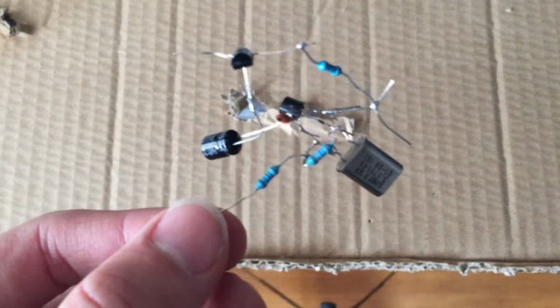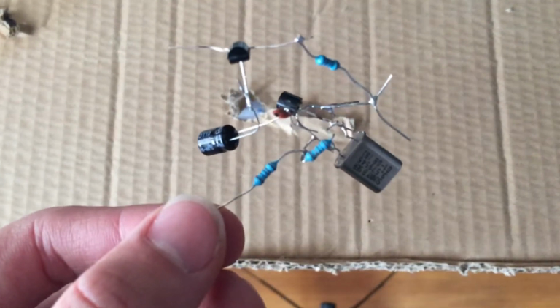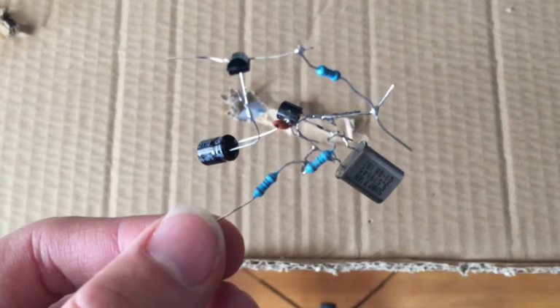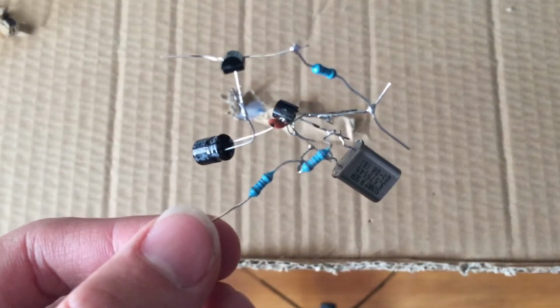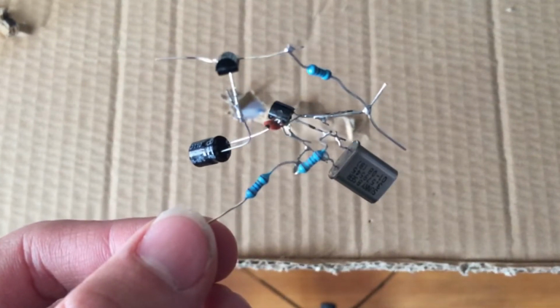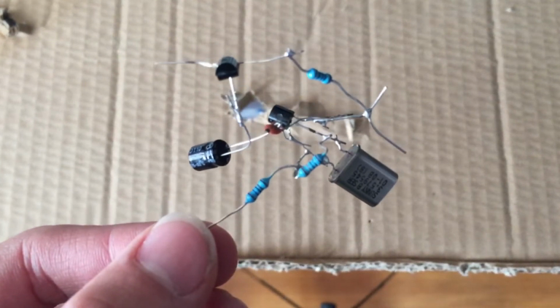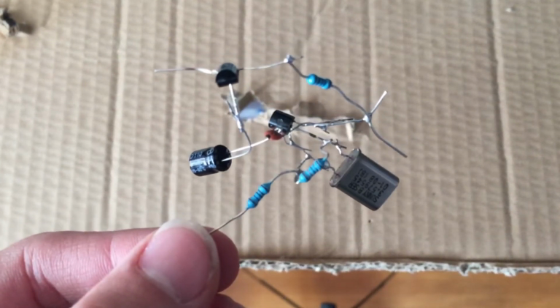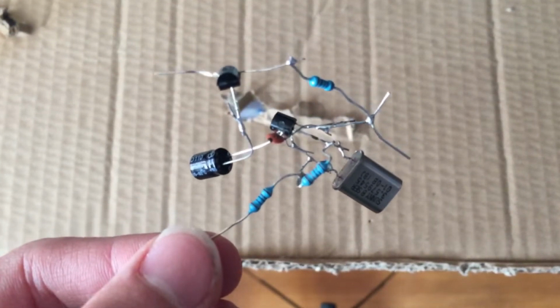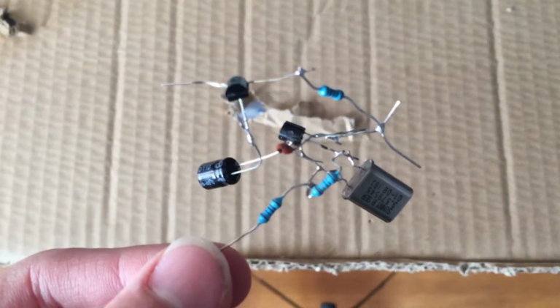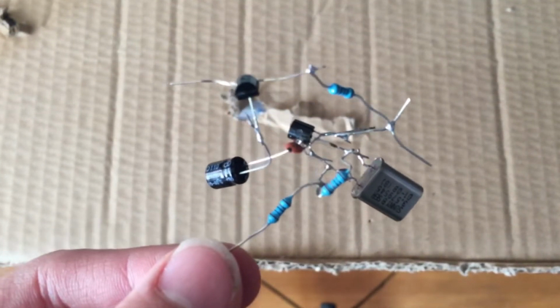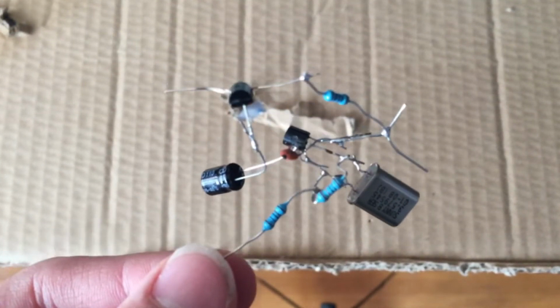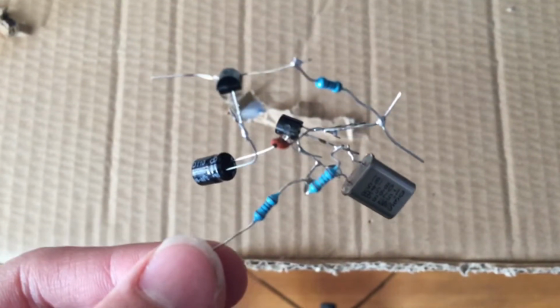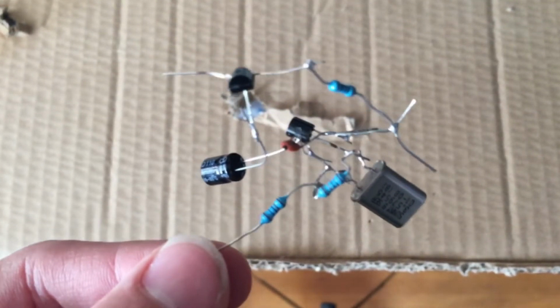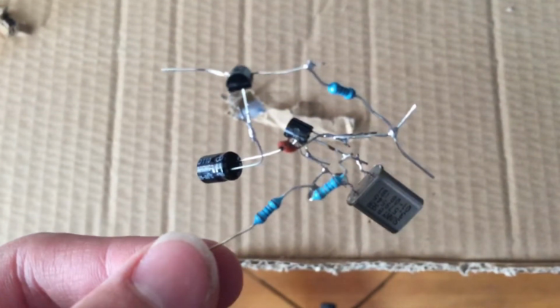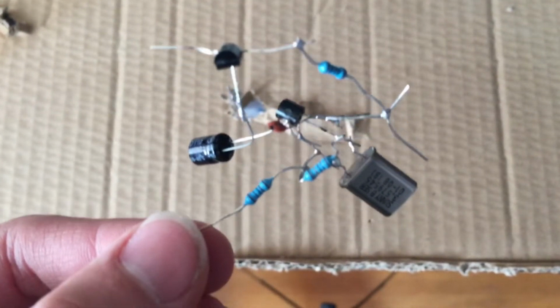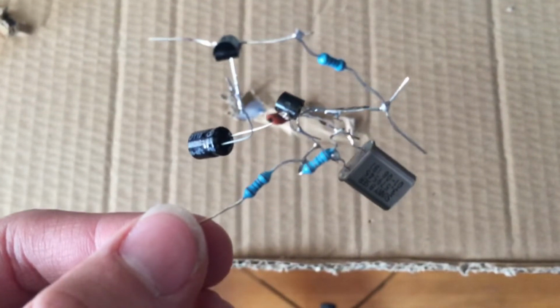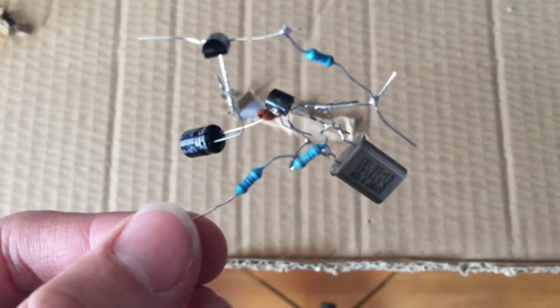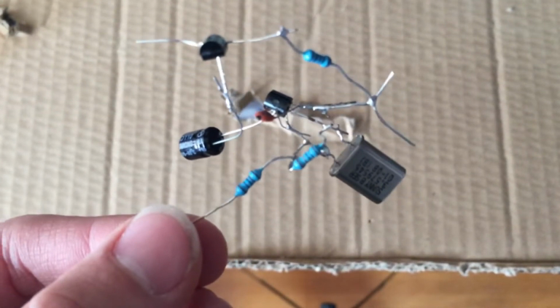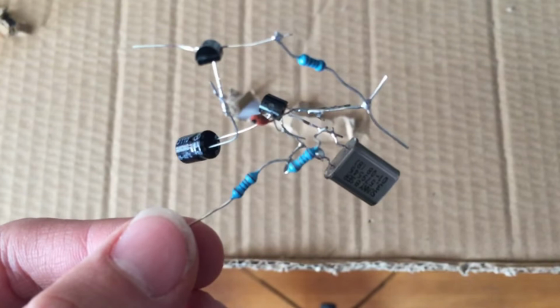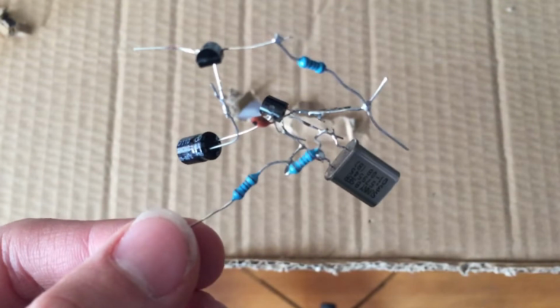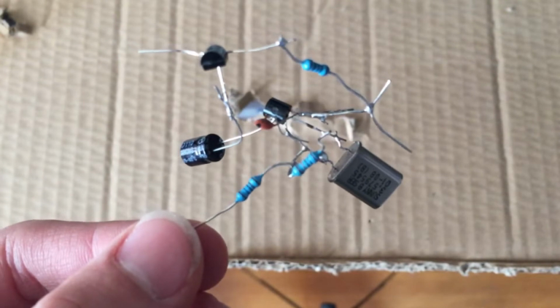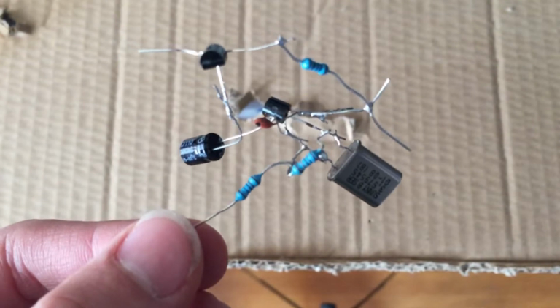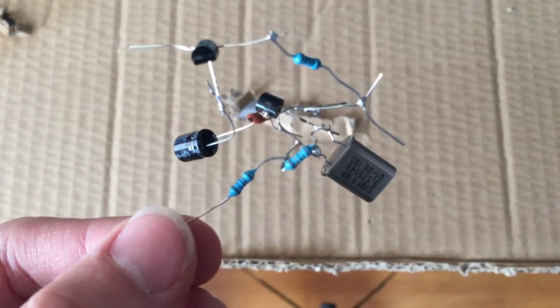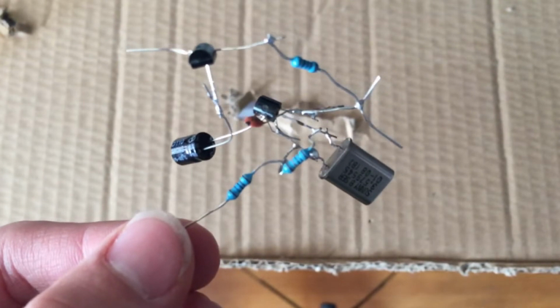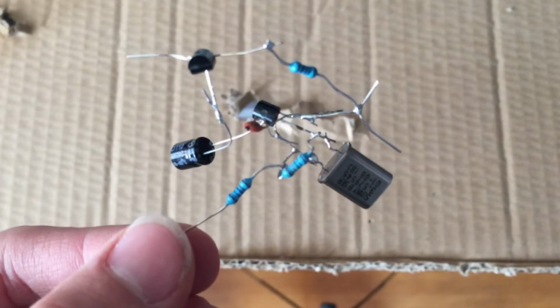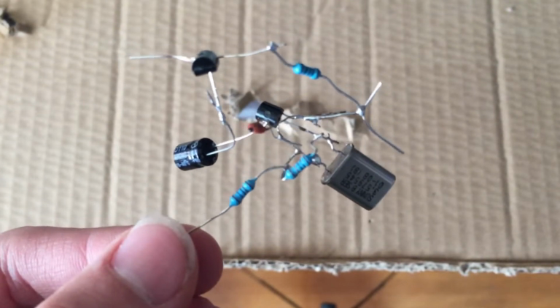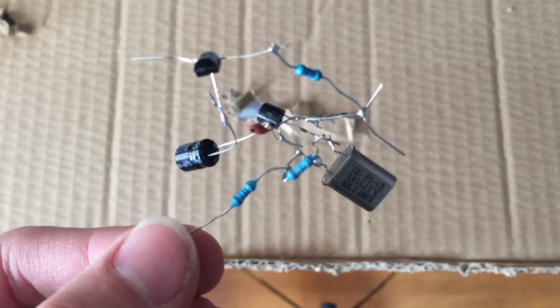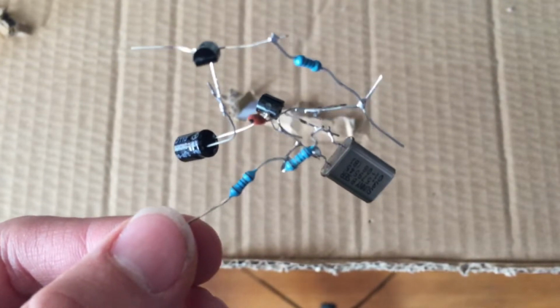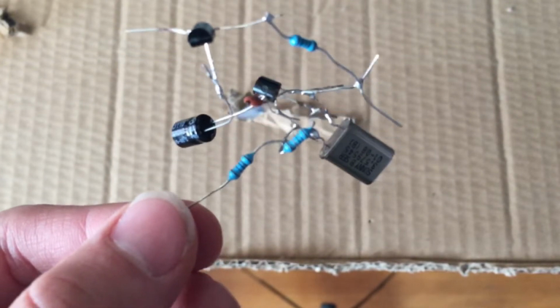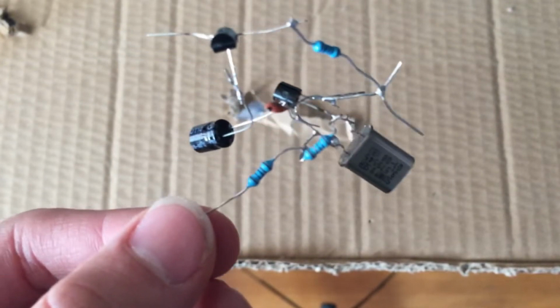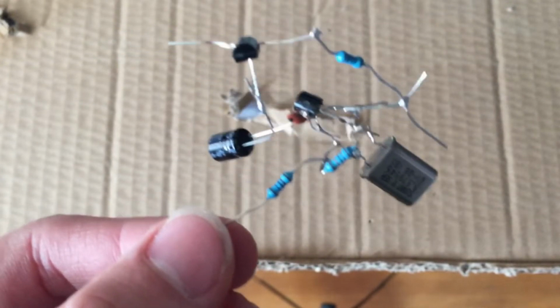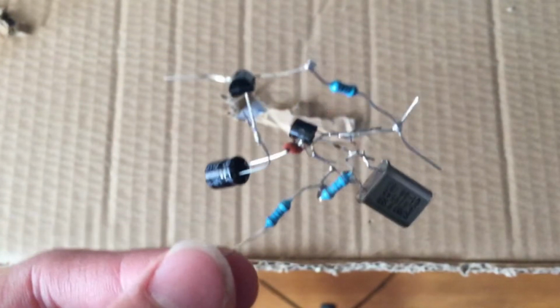Hello, this is RomeoCatComputers and today I have the fourth installment in my 2-Pin Crystal AM Transmitter video.